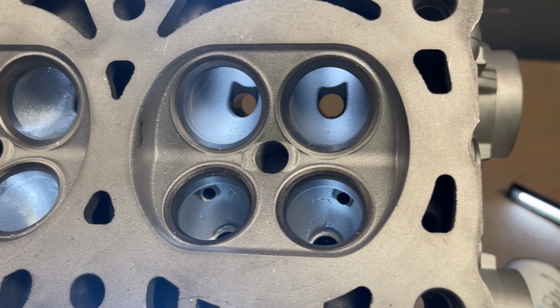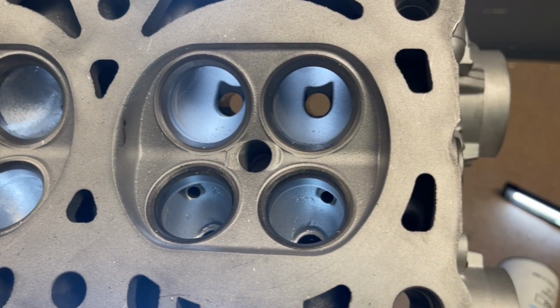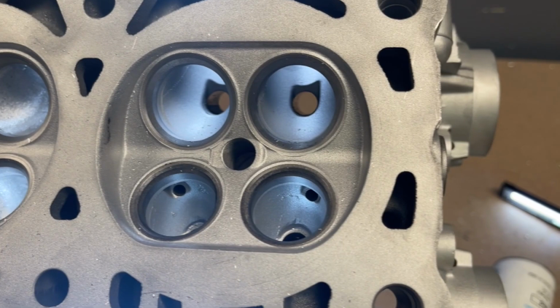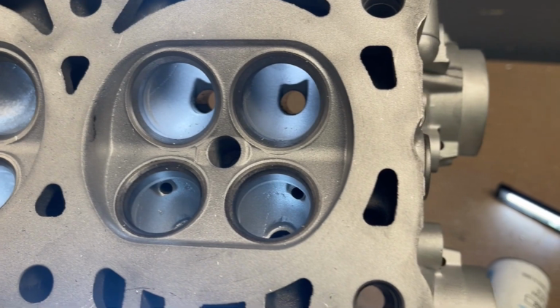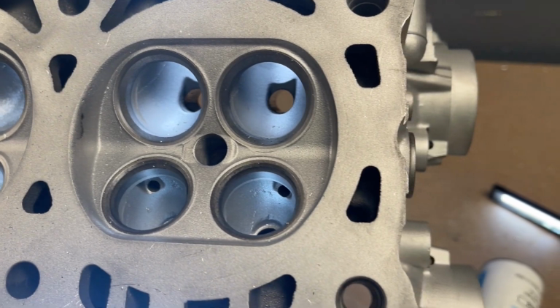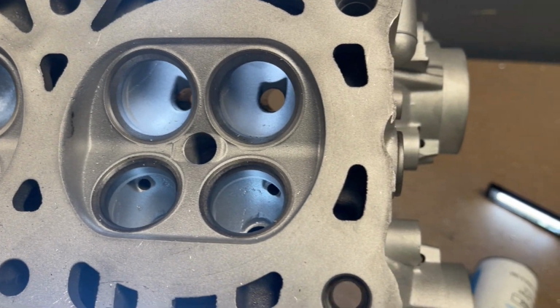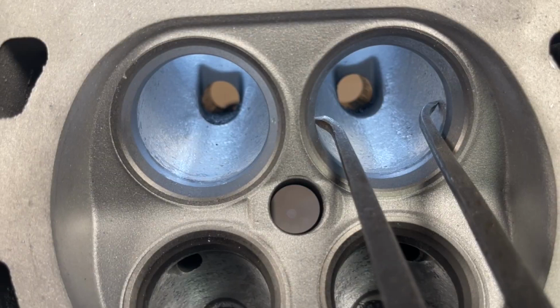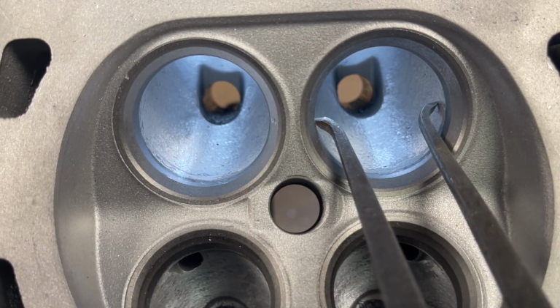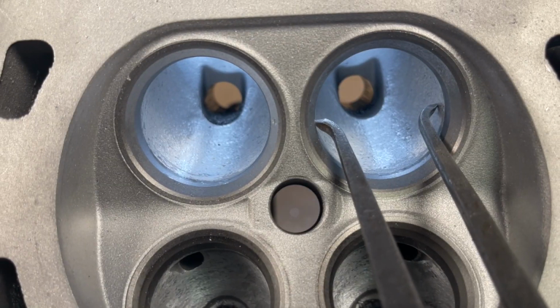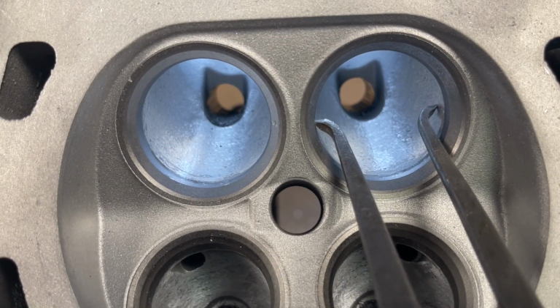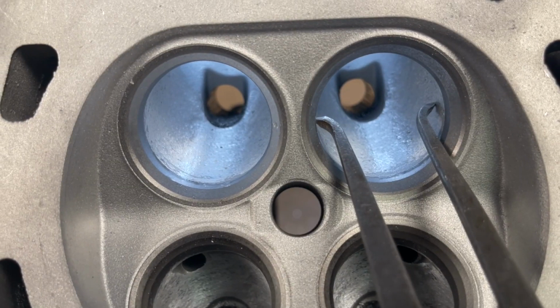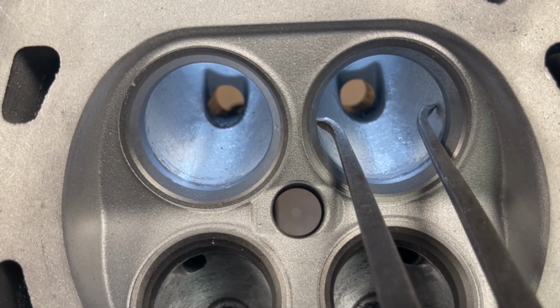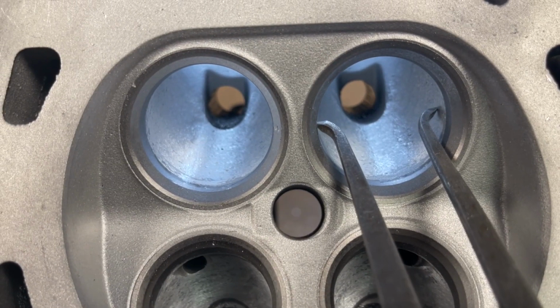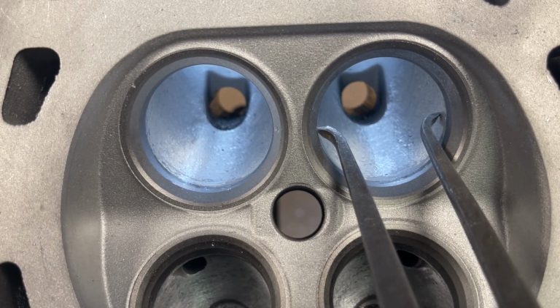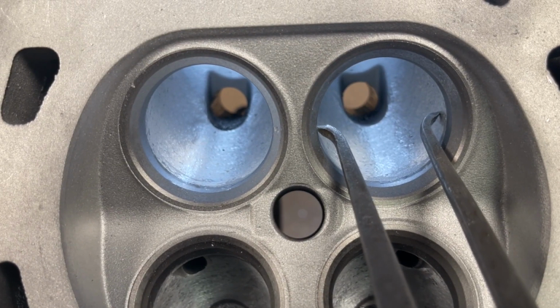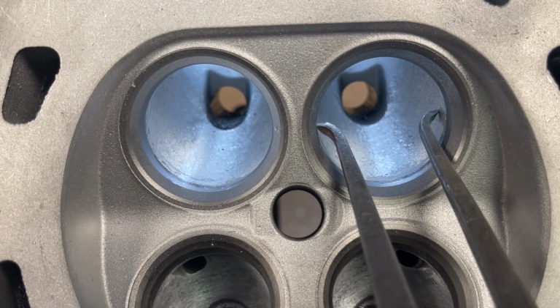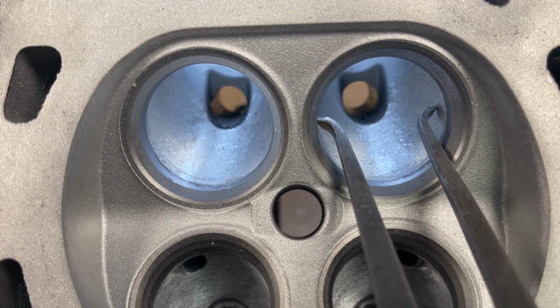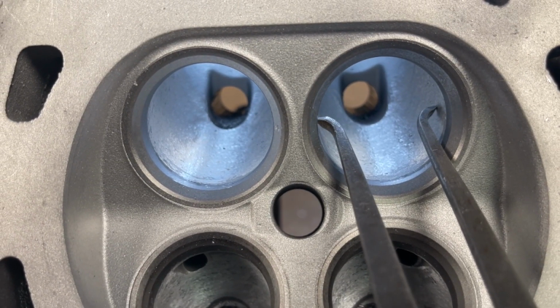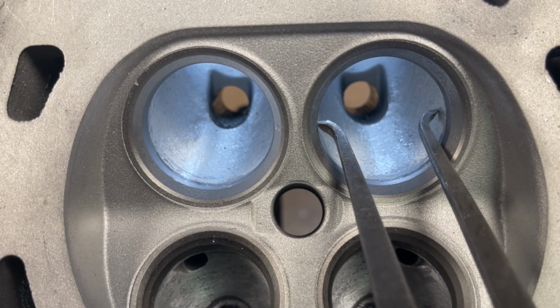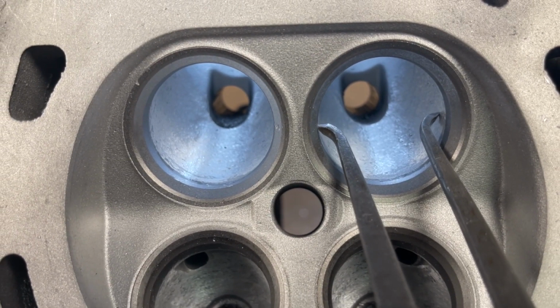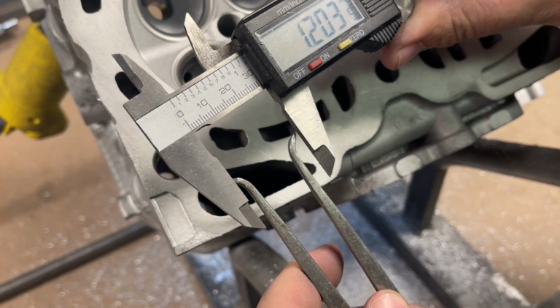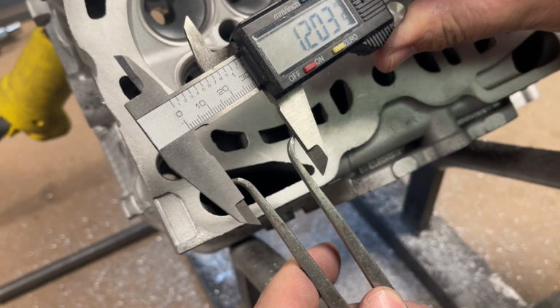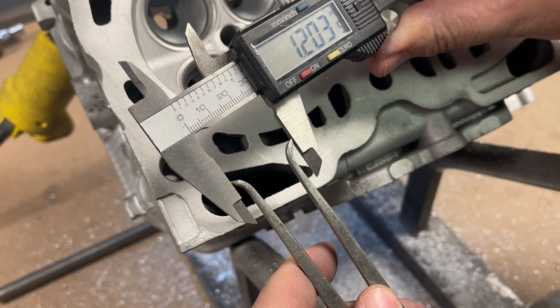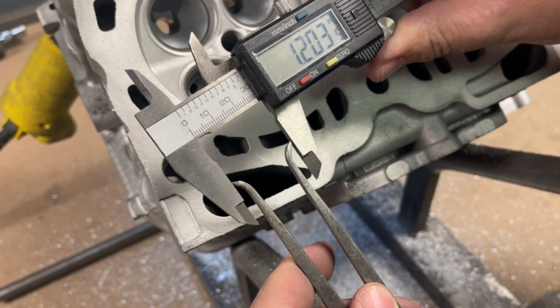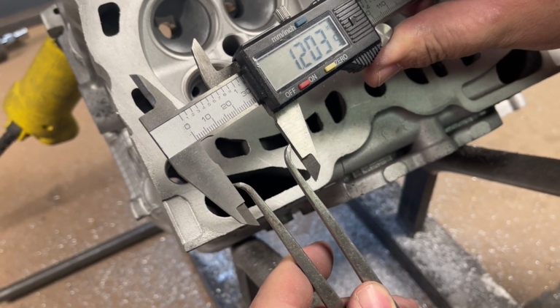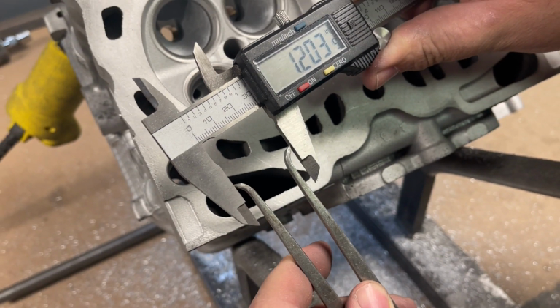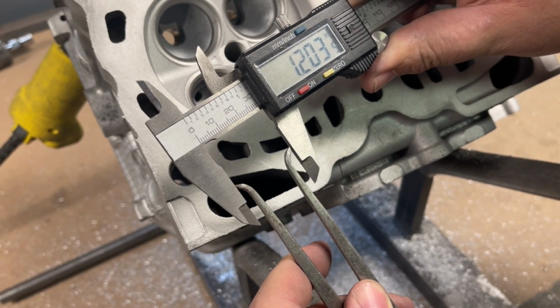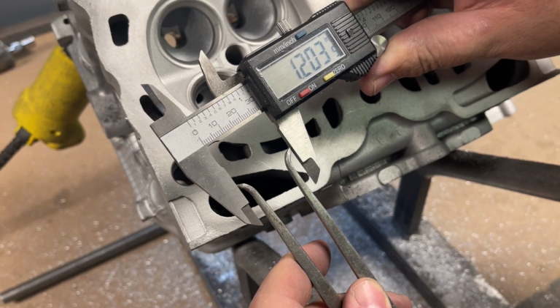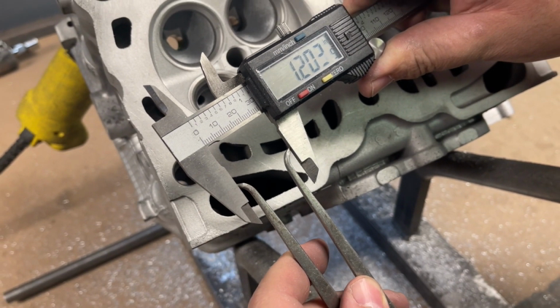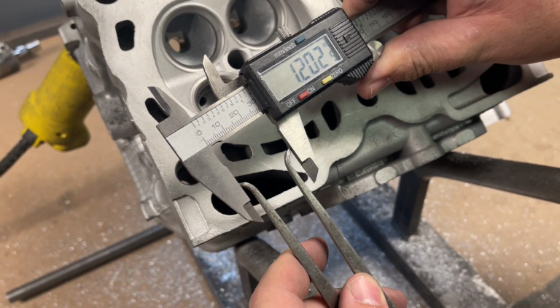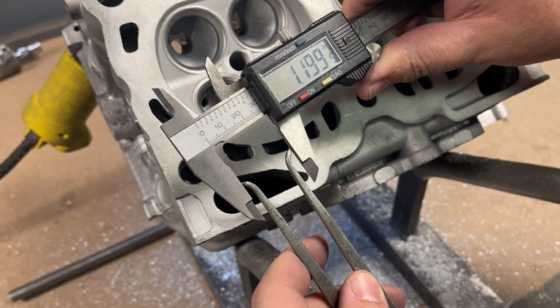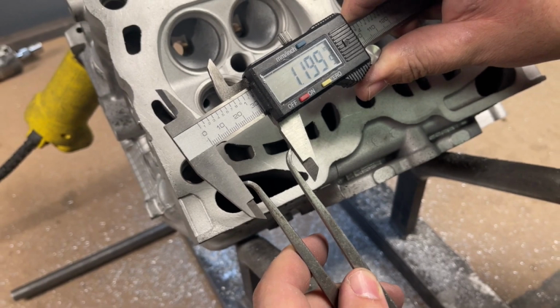He measures the throat diameter to match the Head Games spec, which is a specific percentage to the size of the valve.